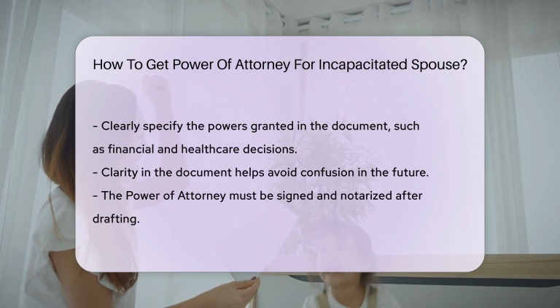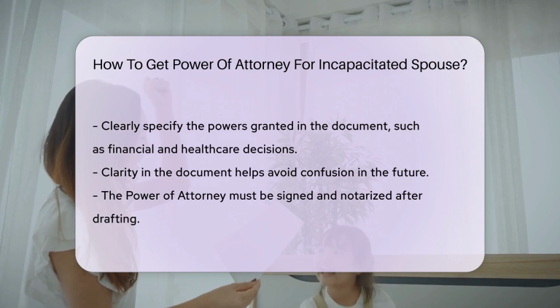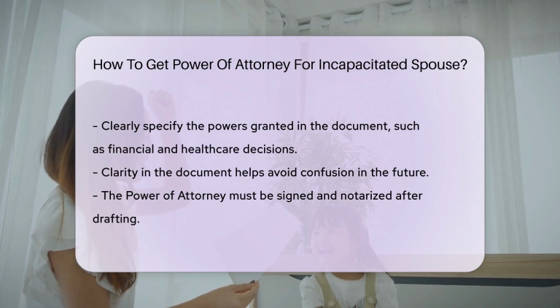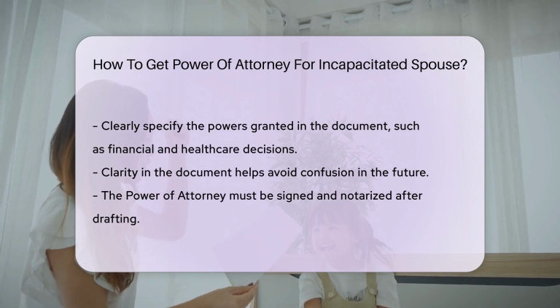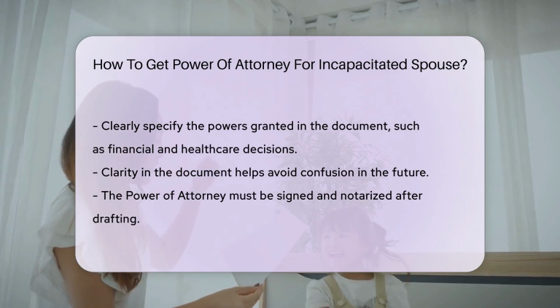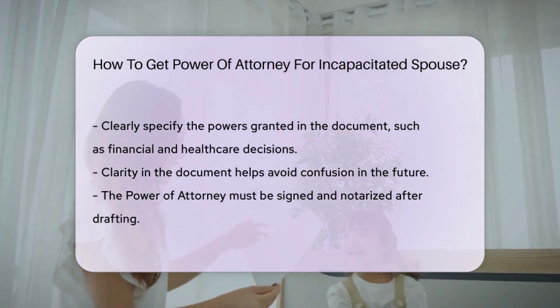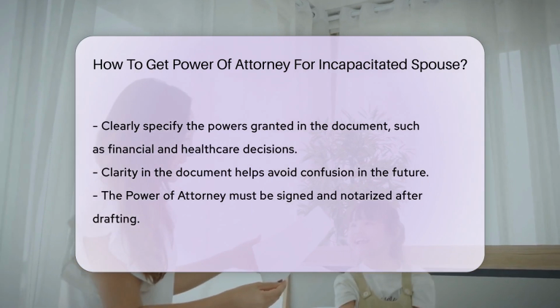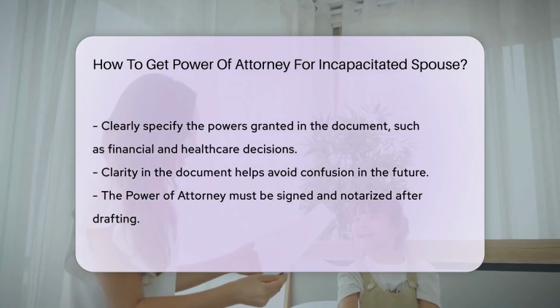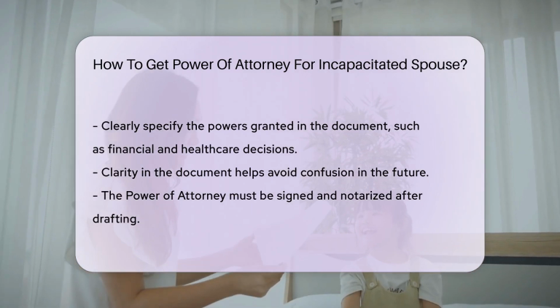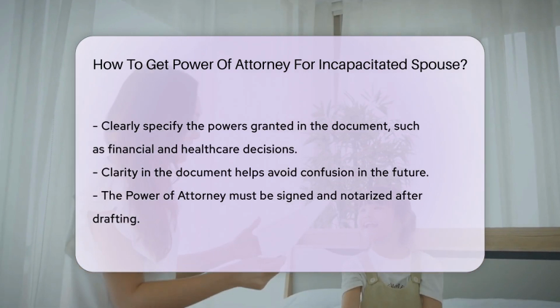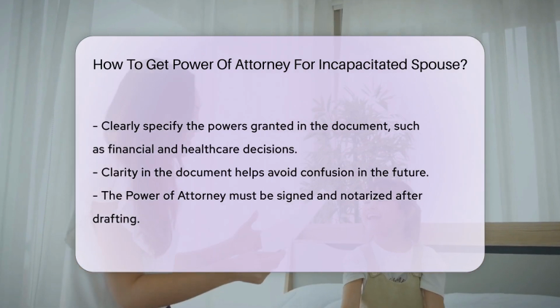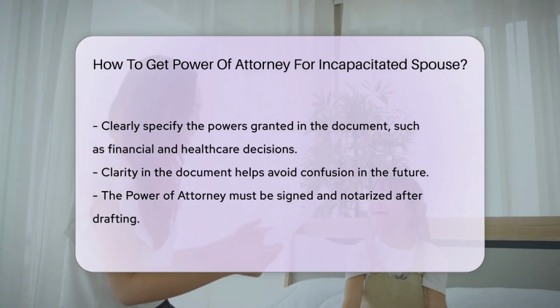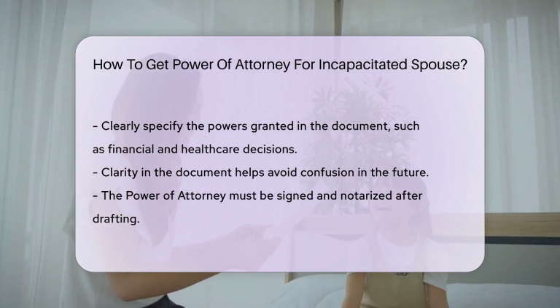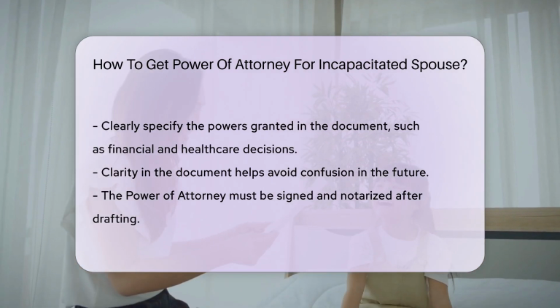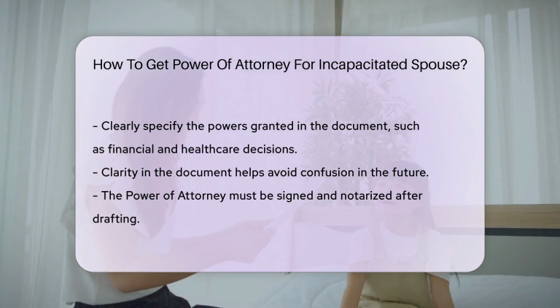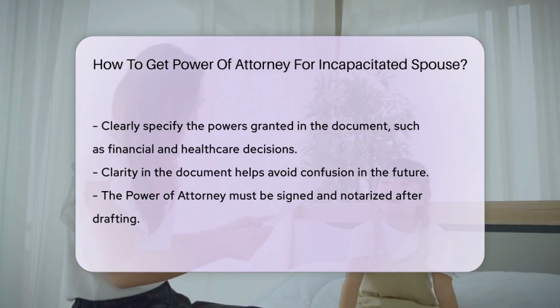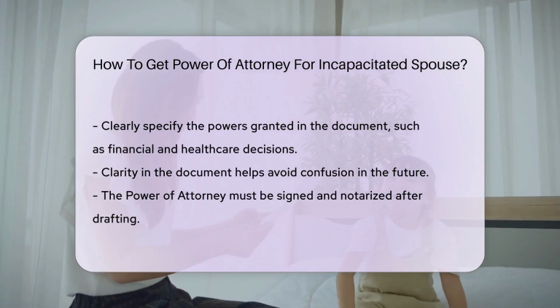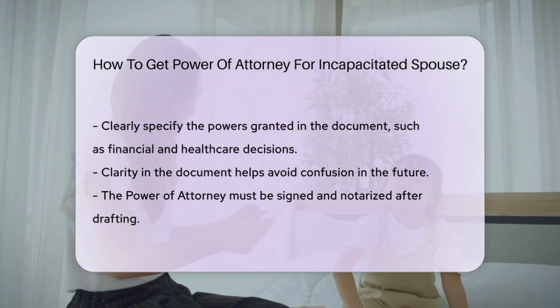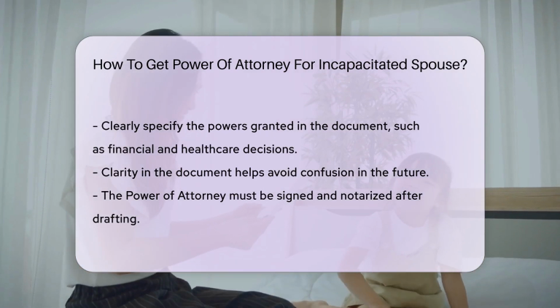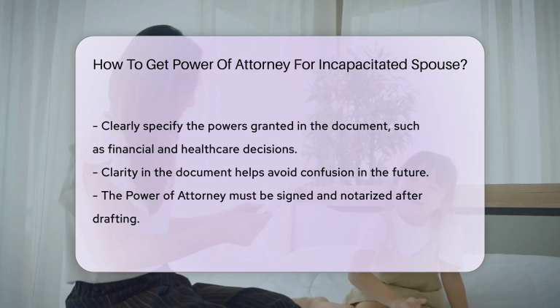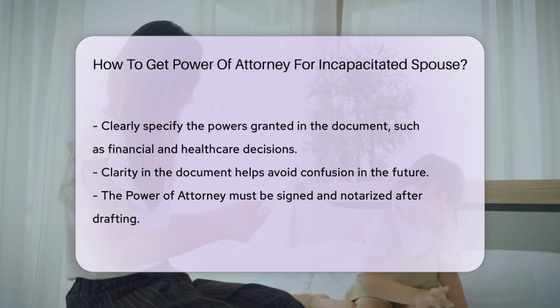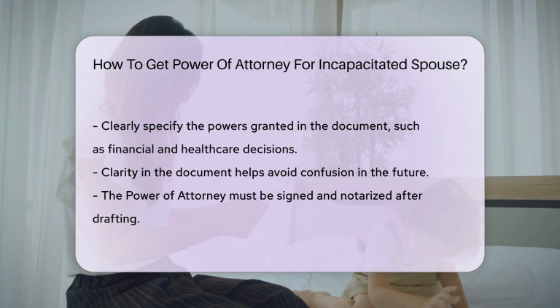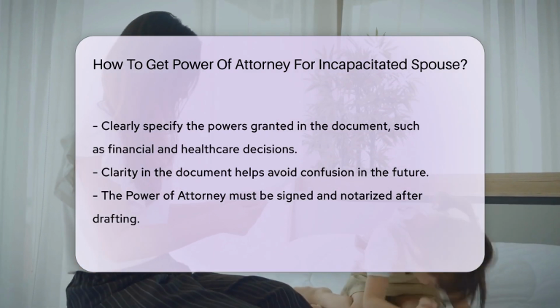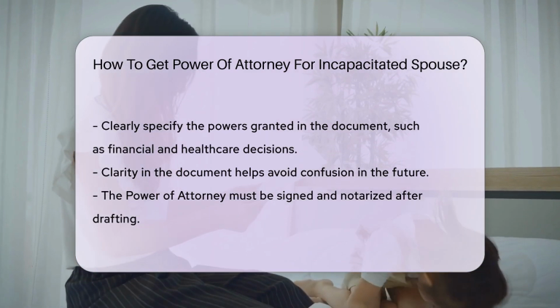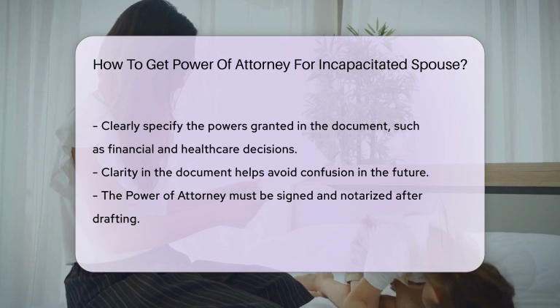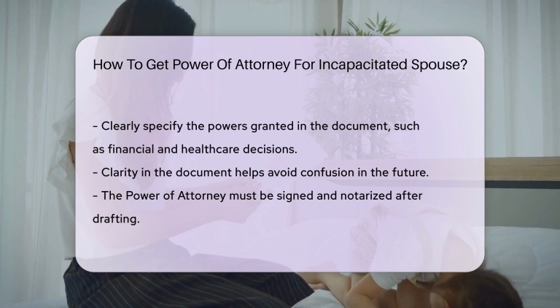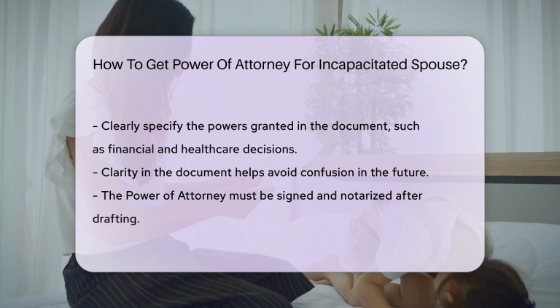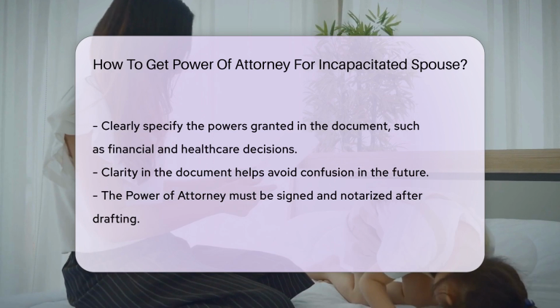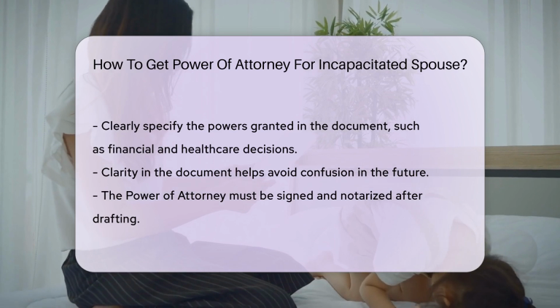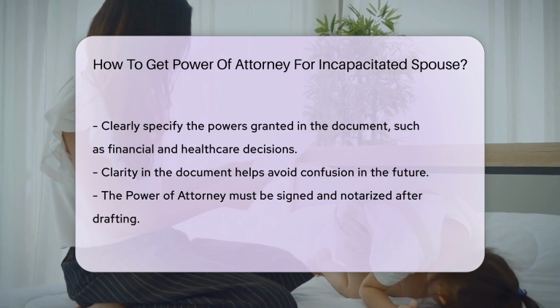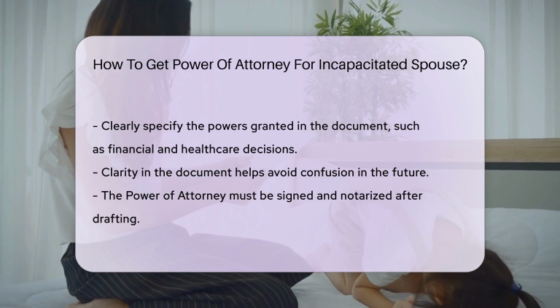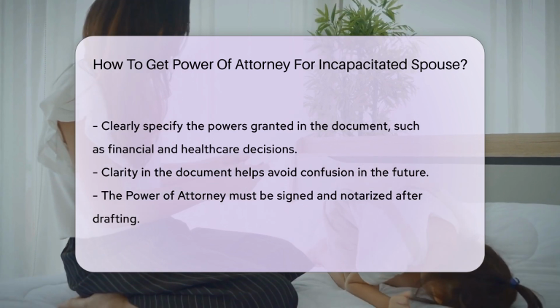These powers can include financial matters, health care decisions, or both. Clarity in the document is essential to avoid confusion later.